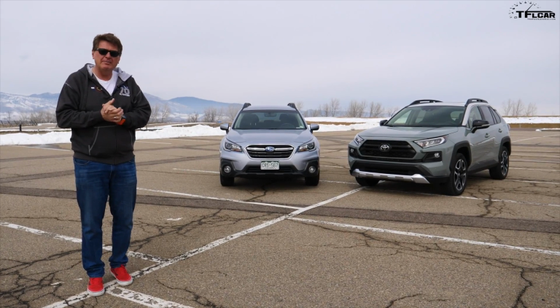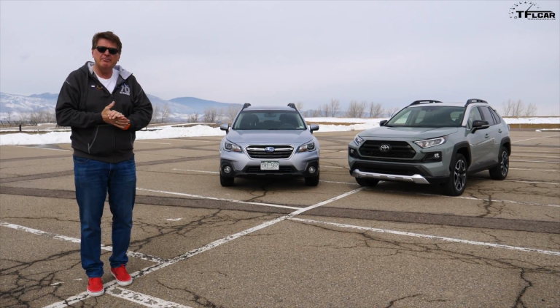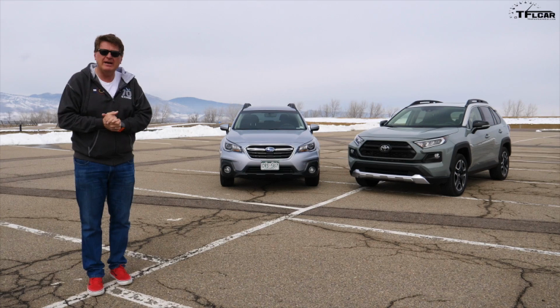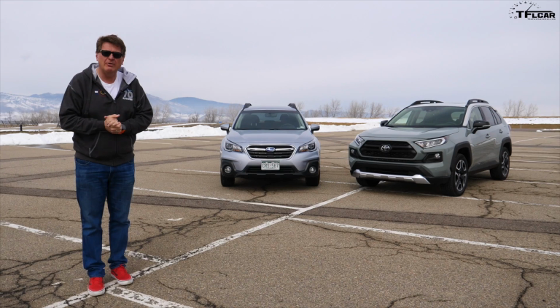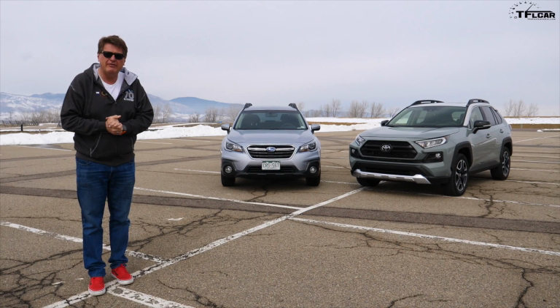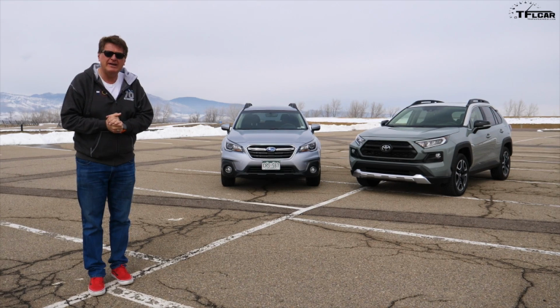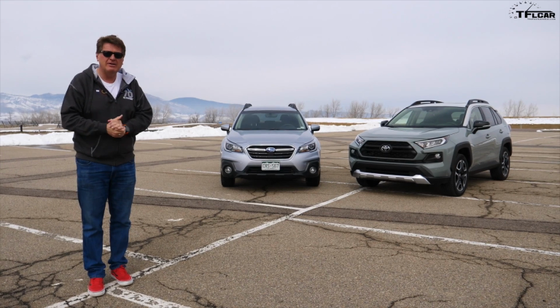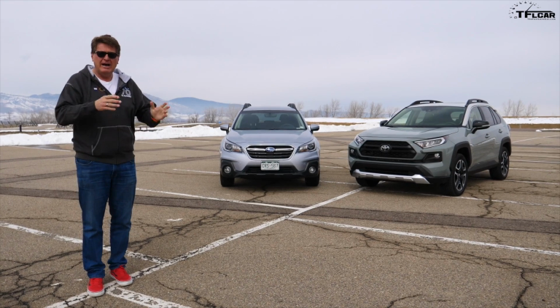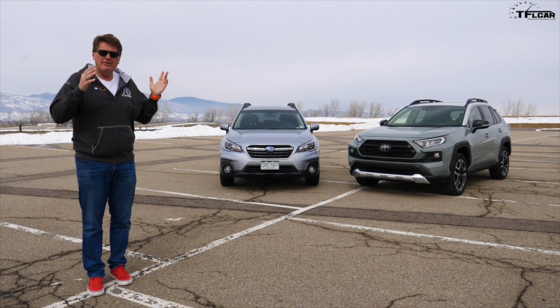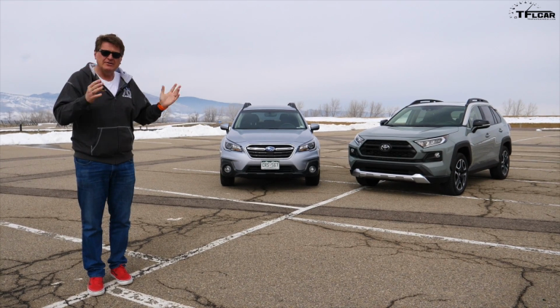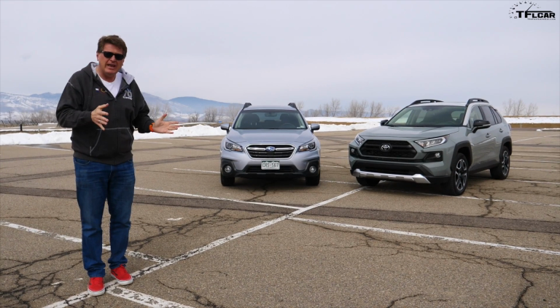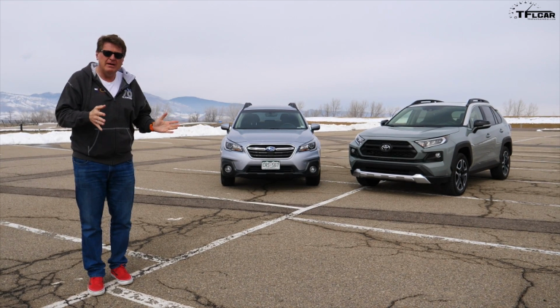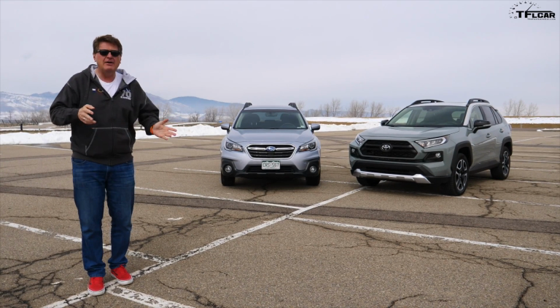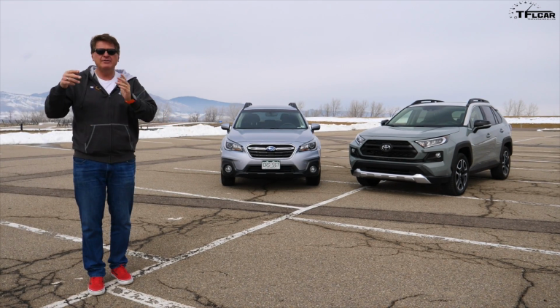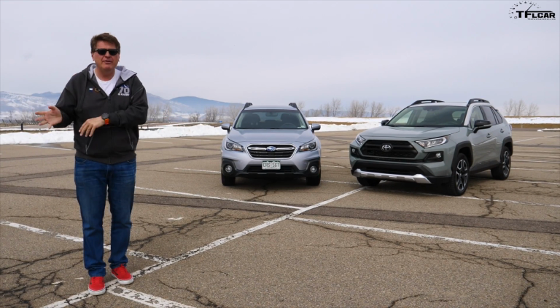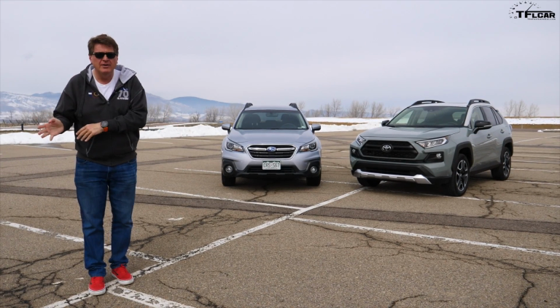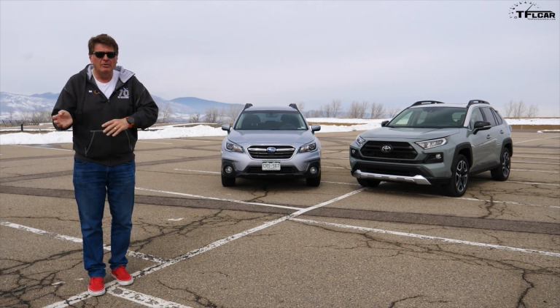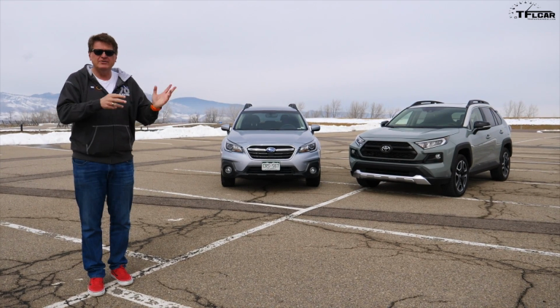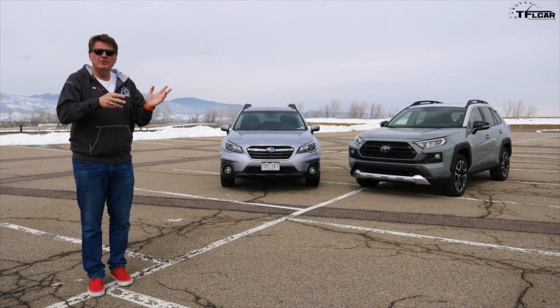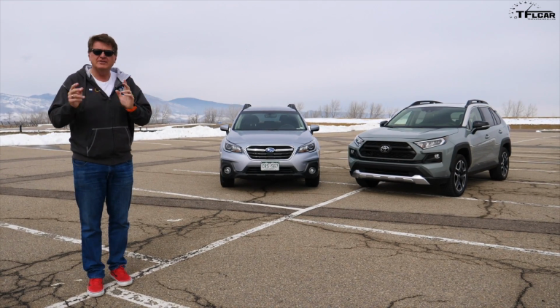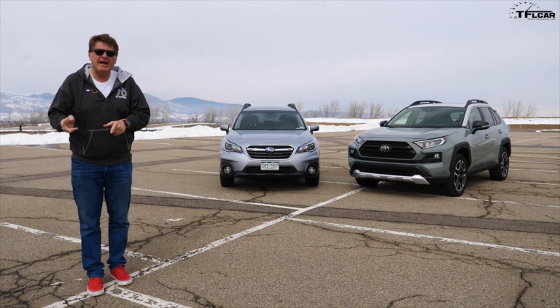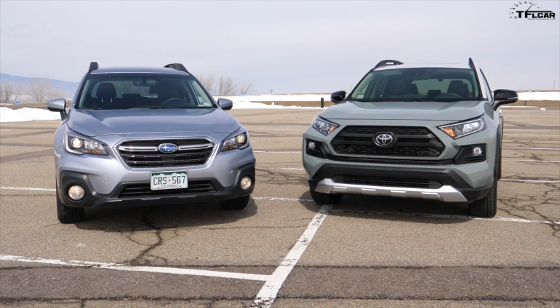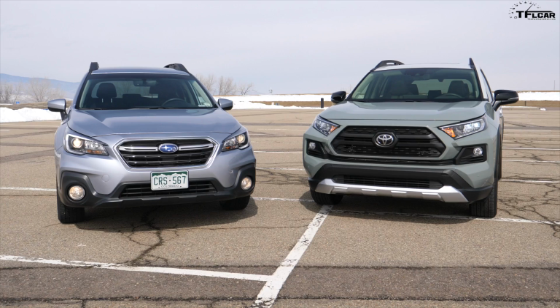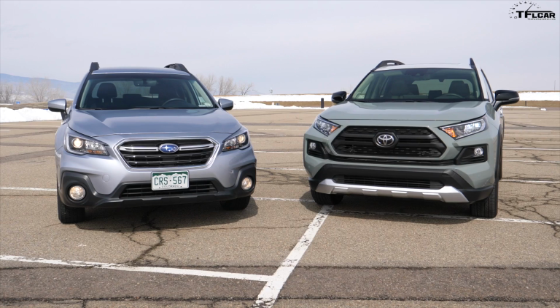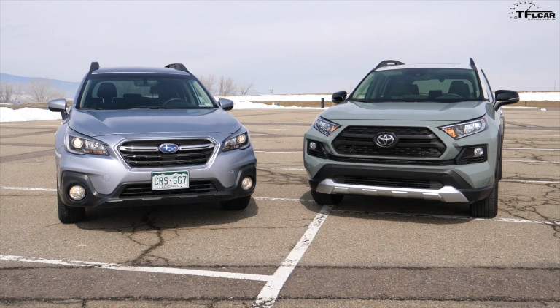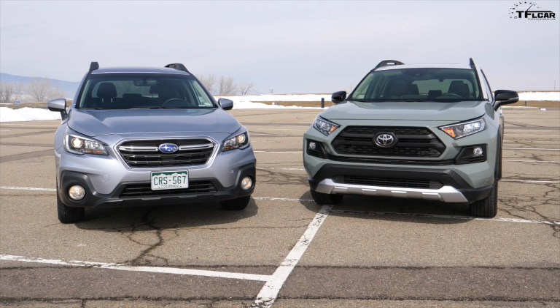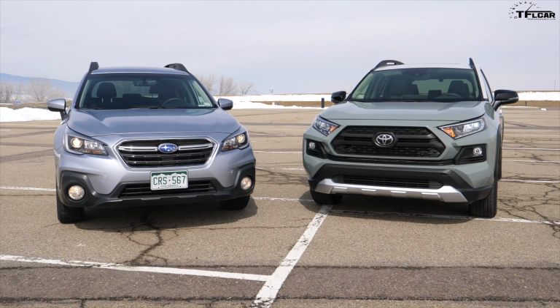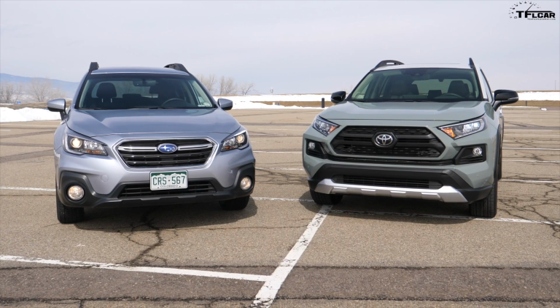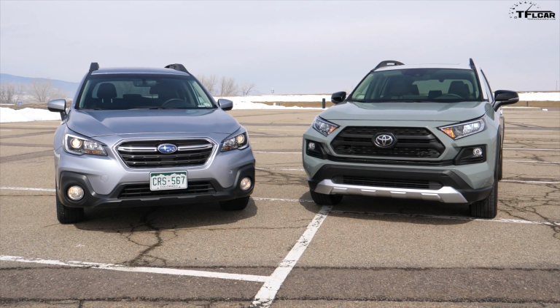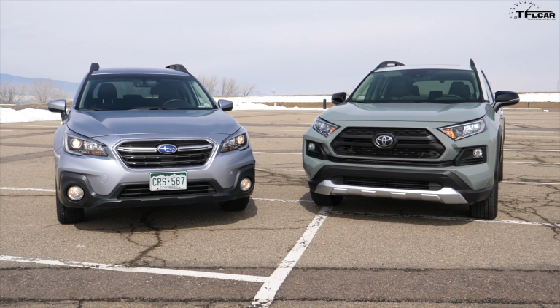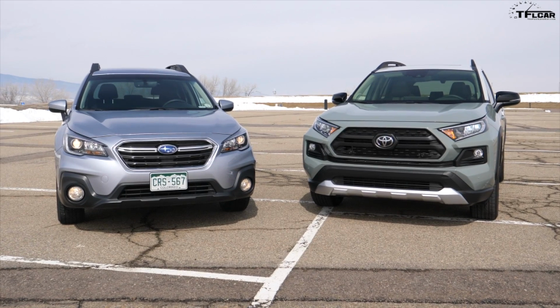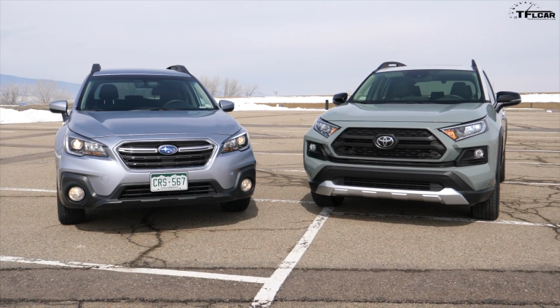So coming up right now we're gonna find out how they're the same, how they're different, what's new, what's not, and which one of these two is the better vehicle.